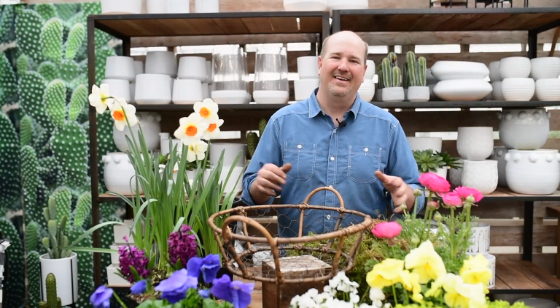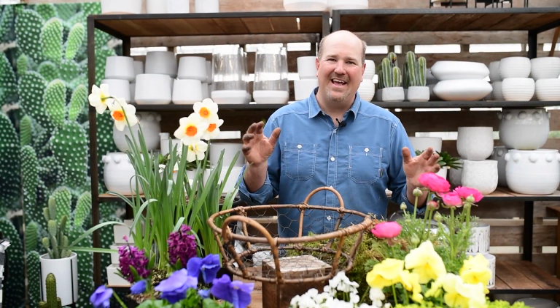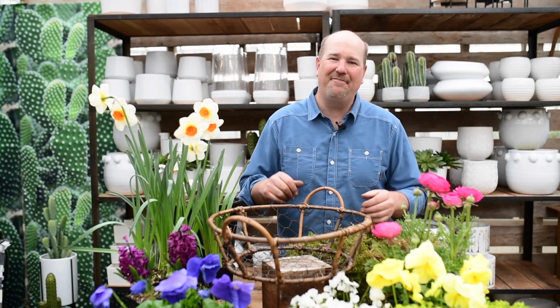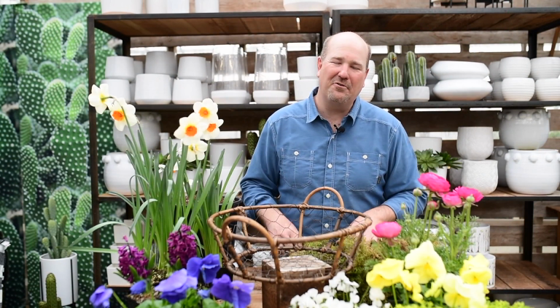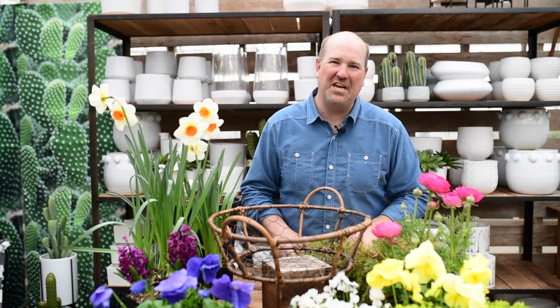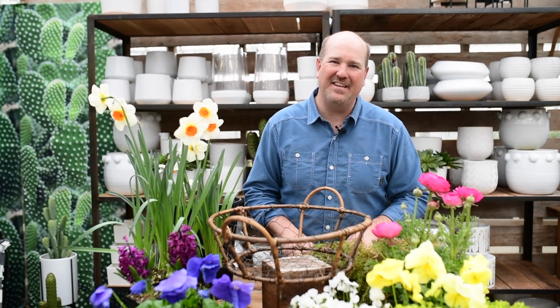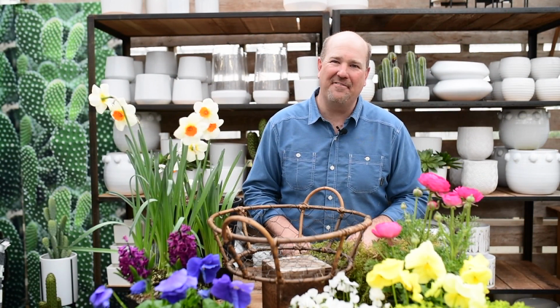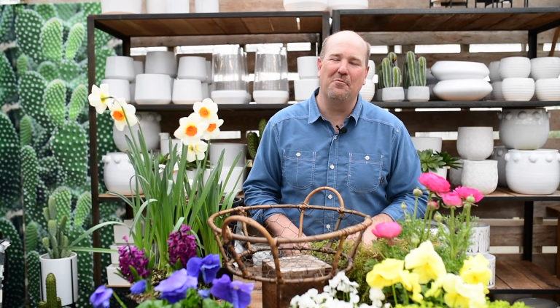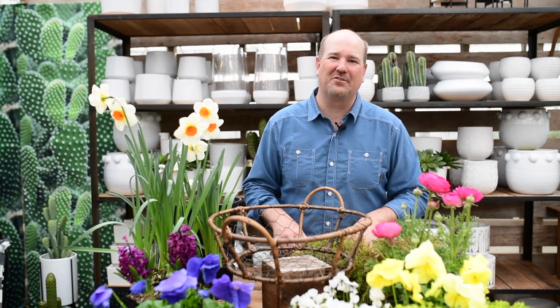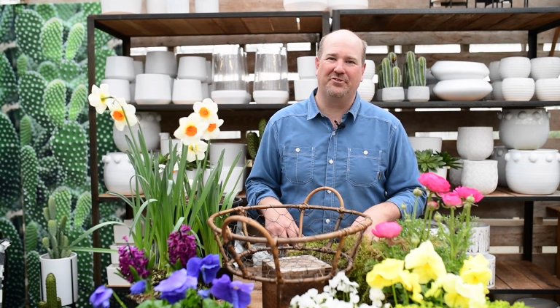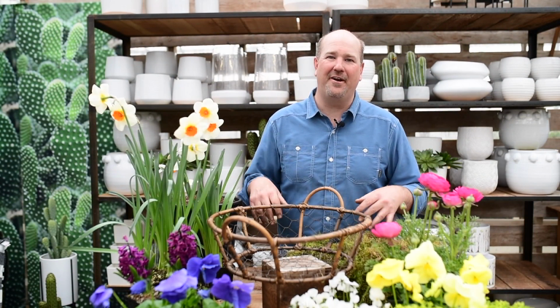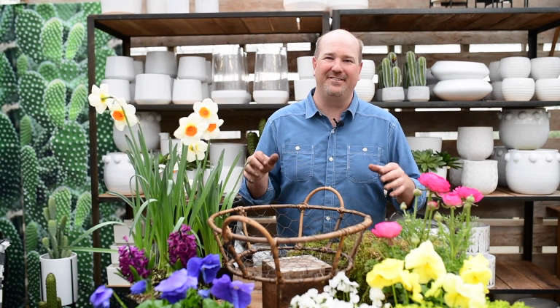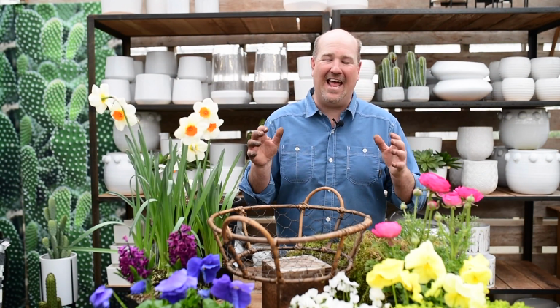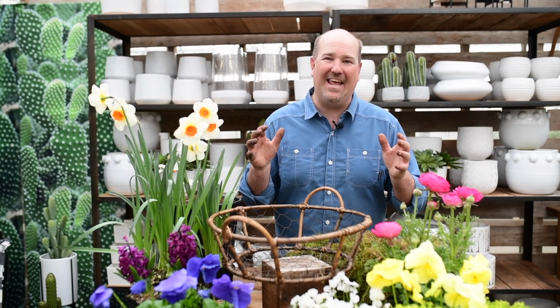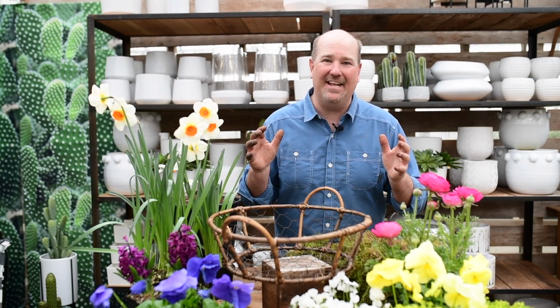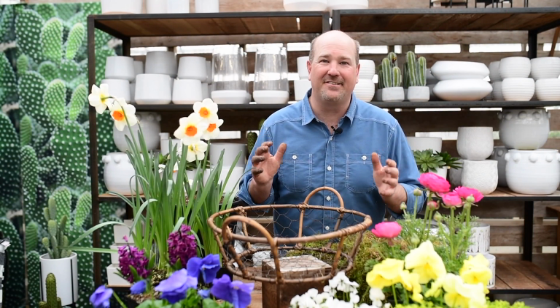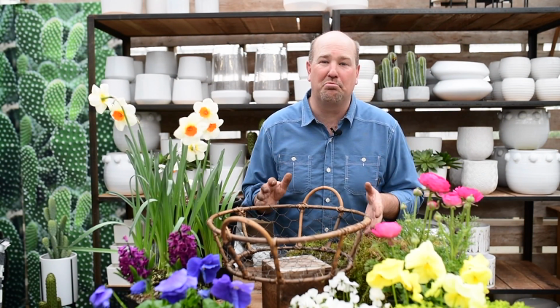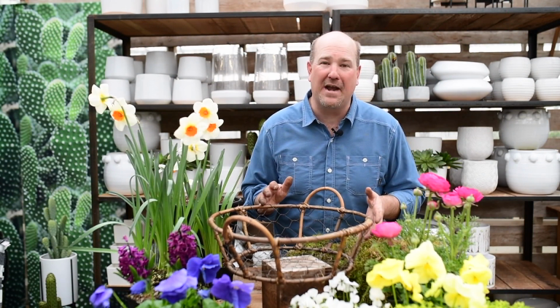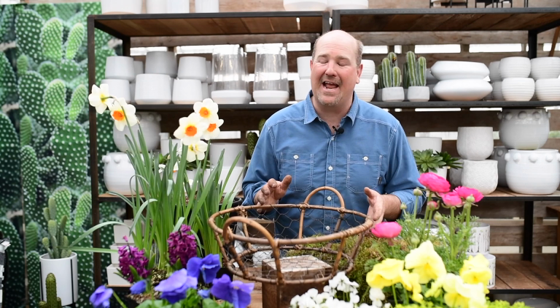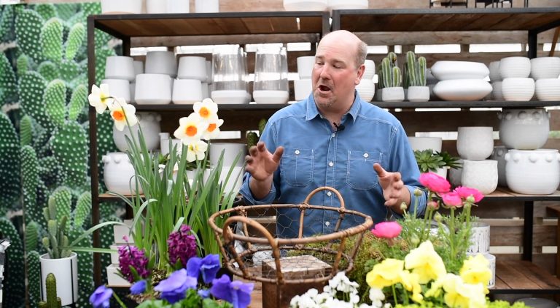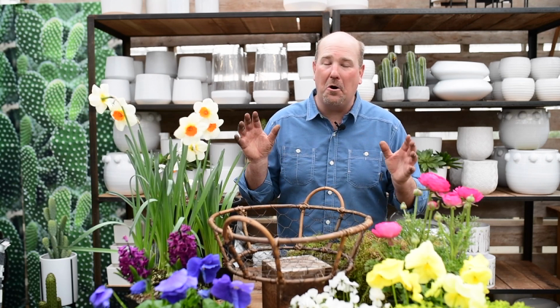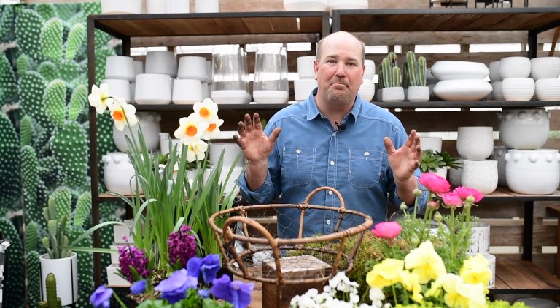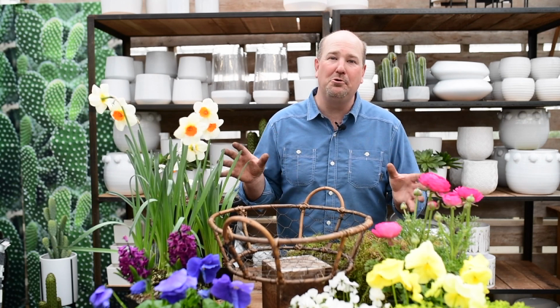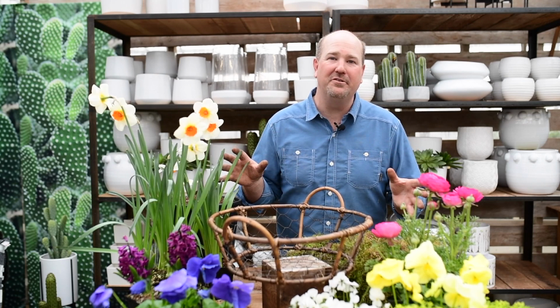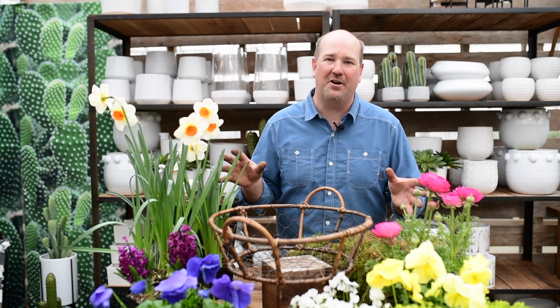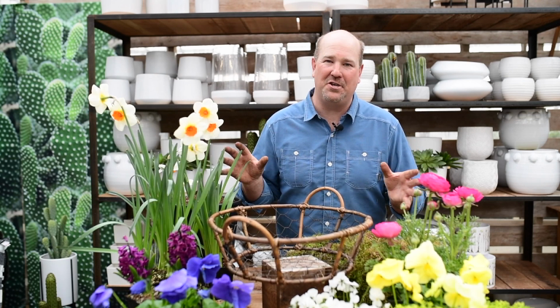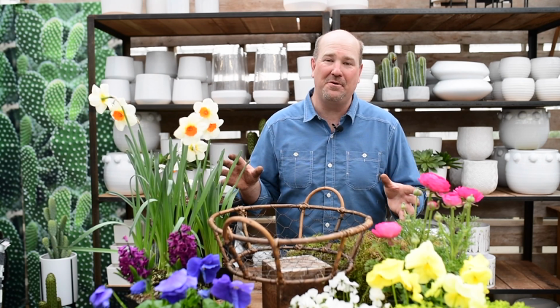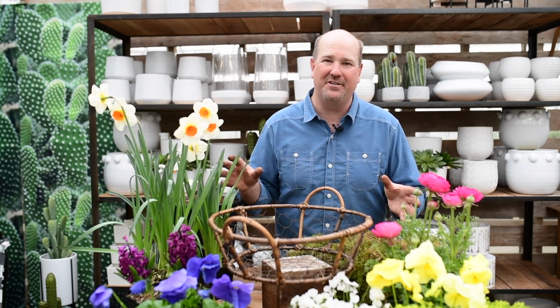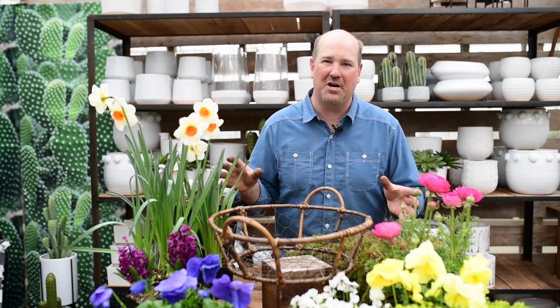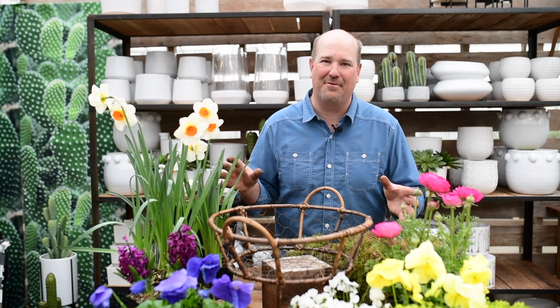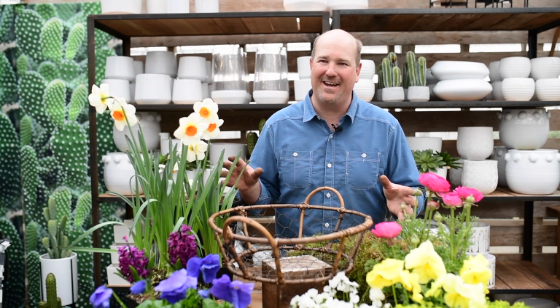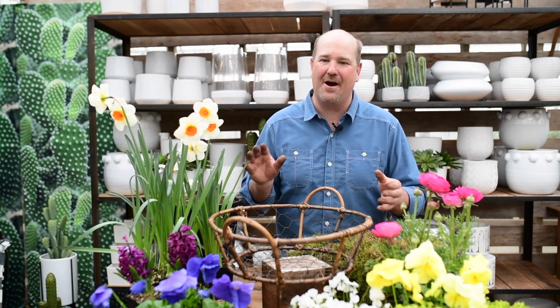Hey folks, Jason here from West Coast Gardens and it is spring and all the bloomers are doing their job right now.